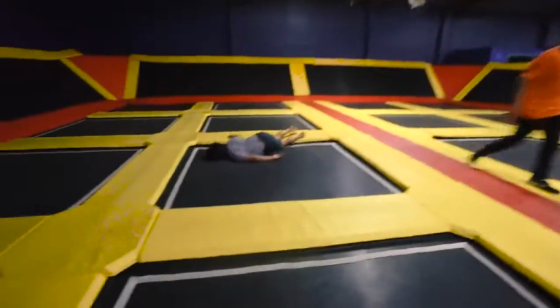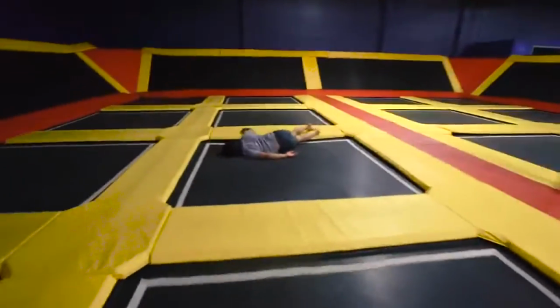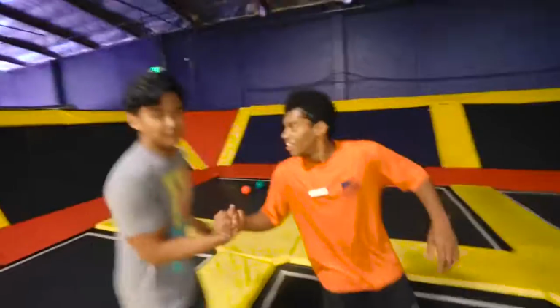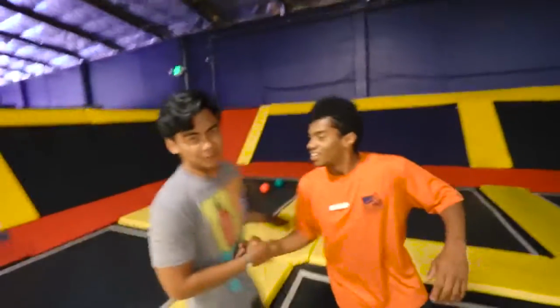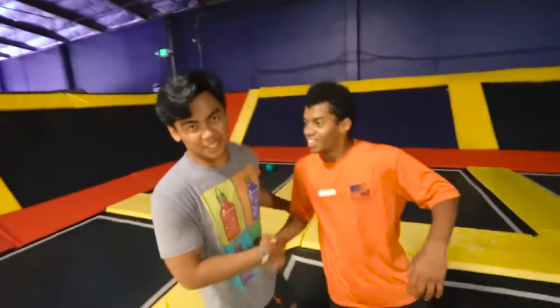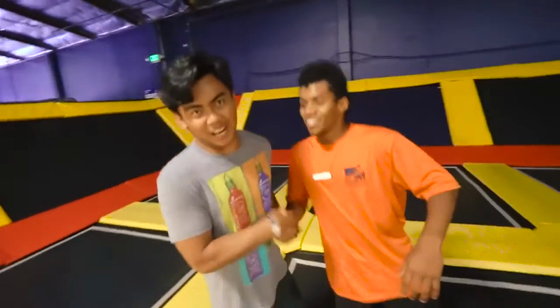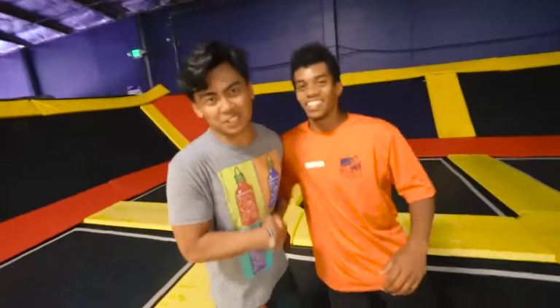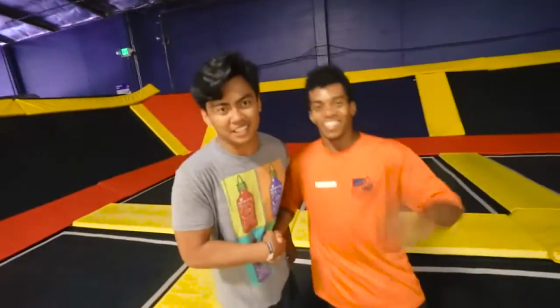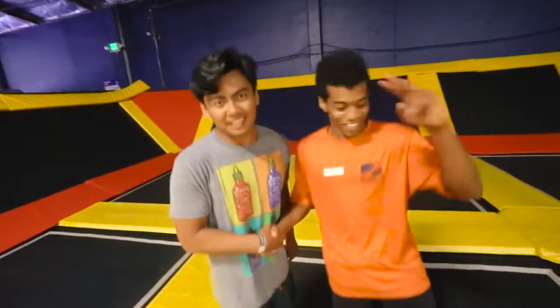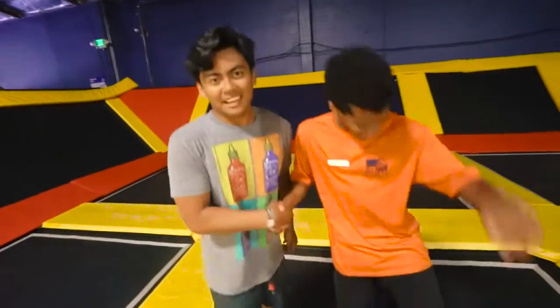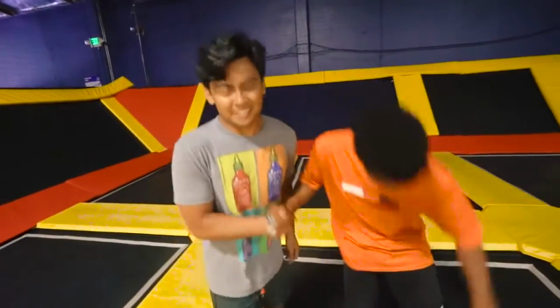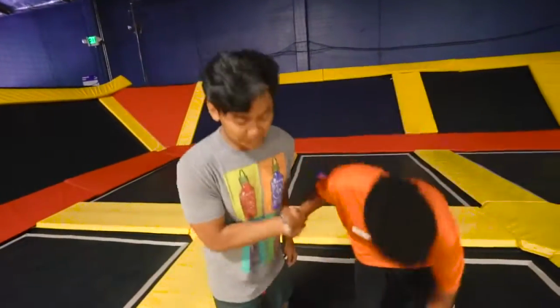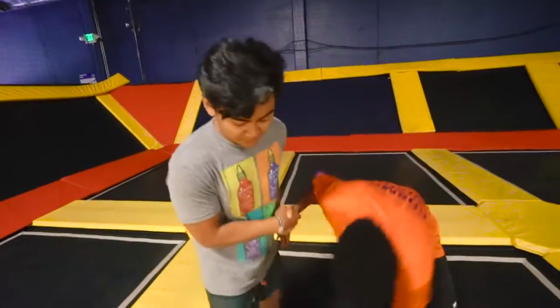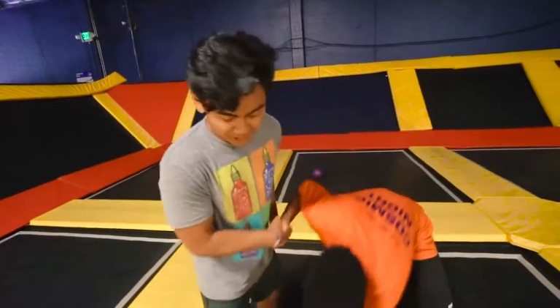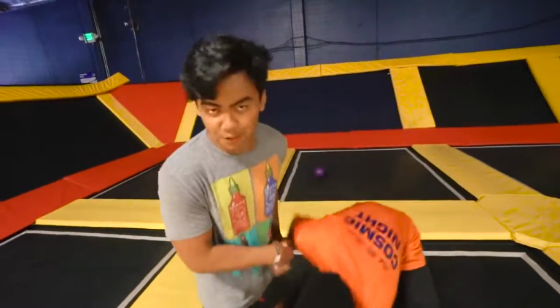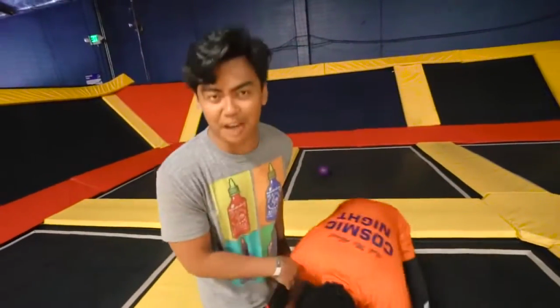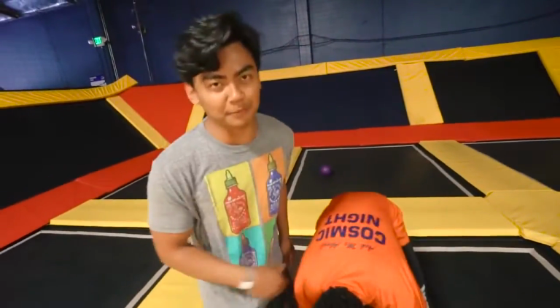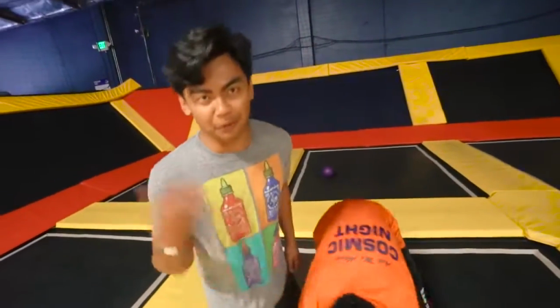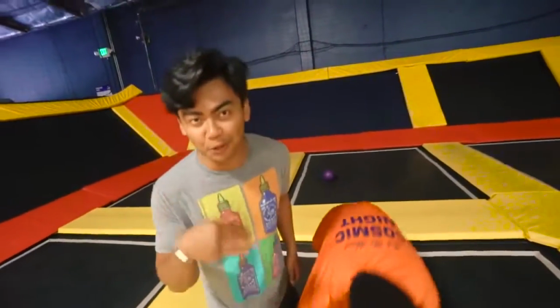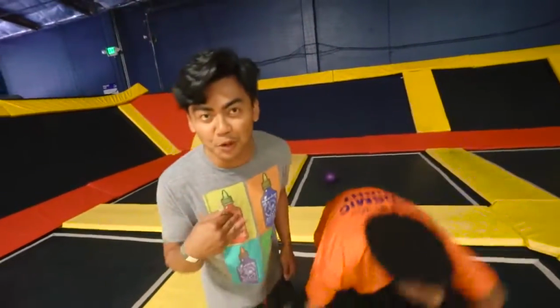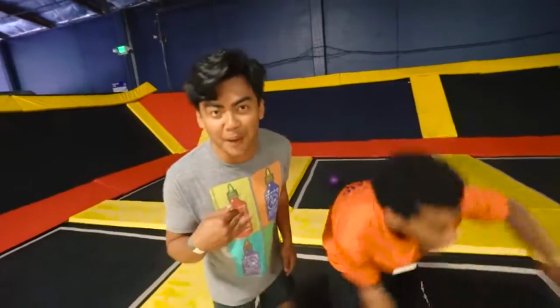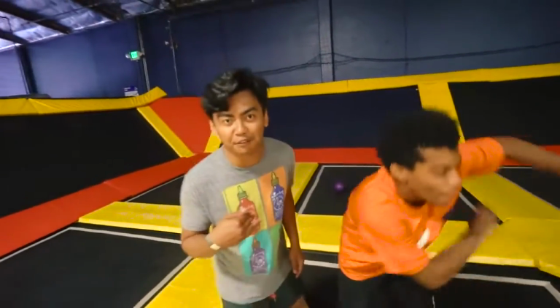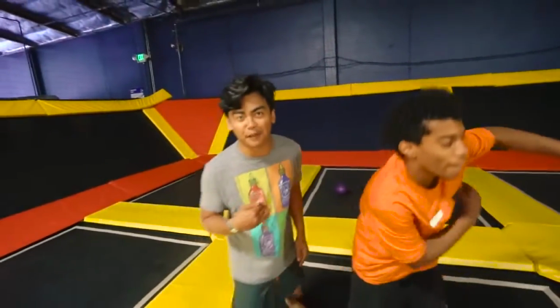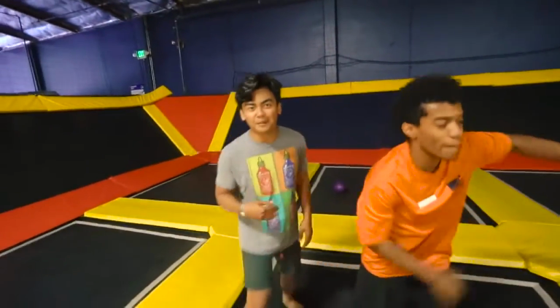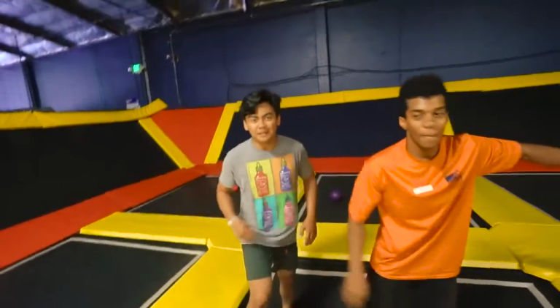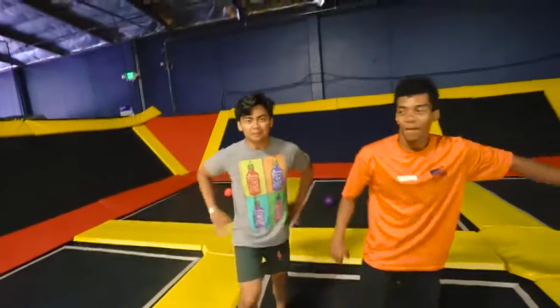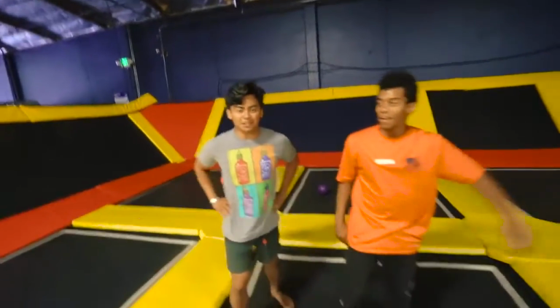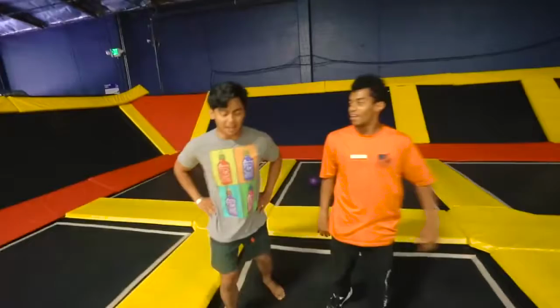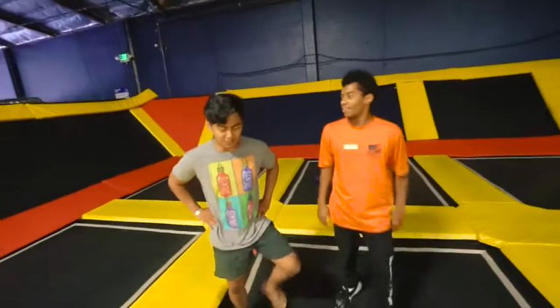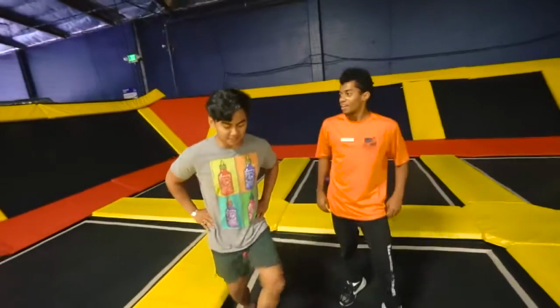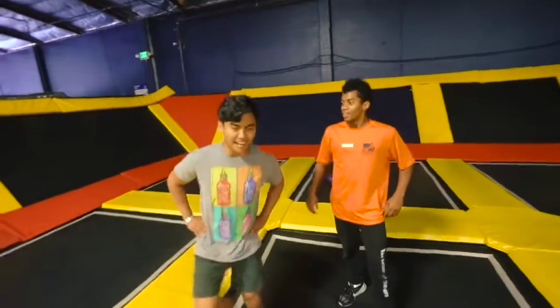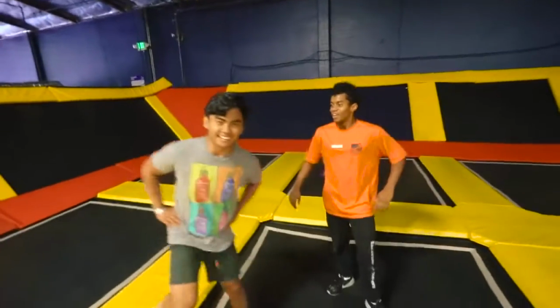I'm here with Taj. He's gonna teach me how to do a backflip. I don't know how to do a backflip, but Taj is the man.